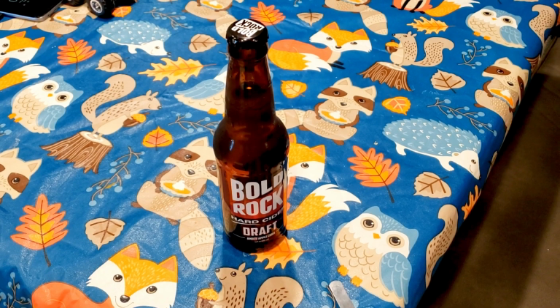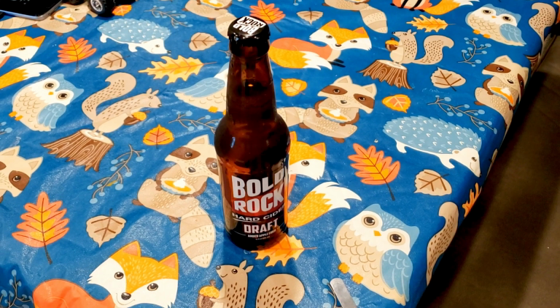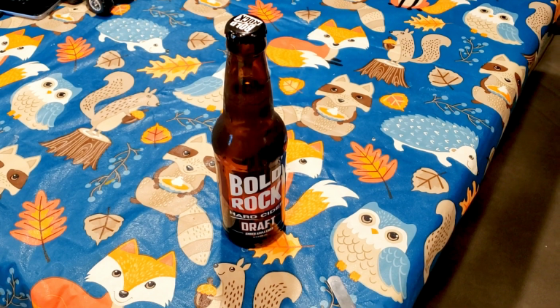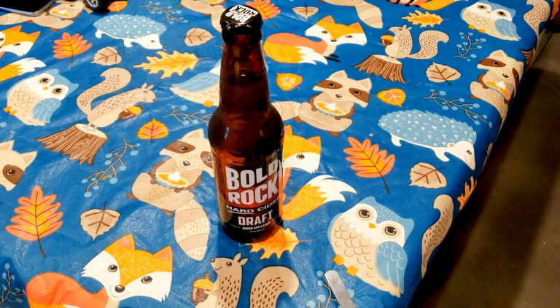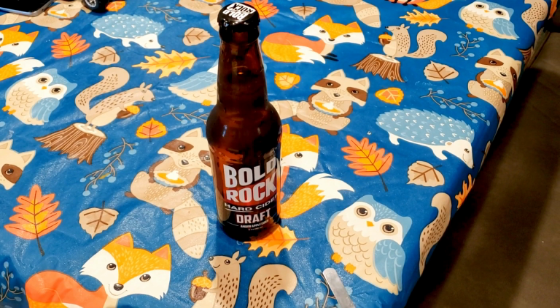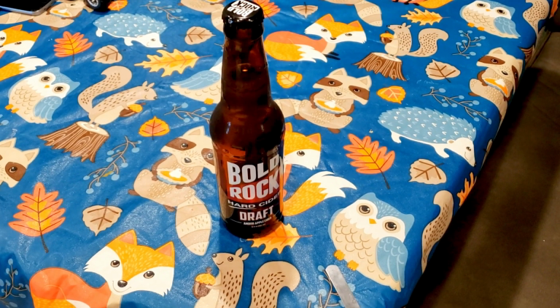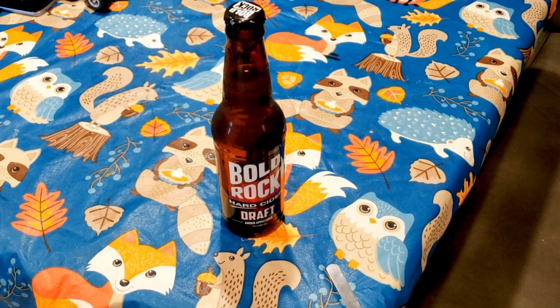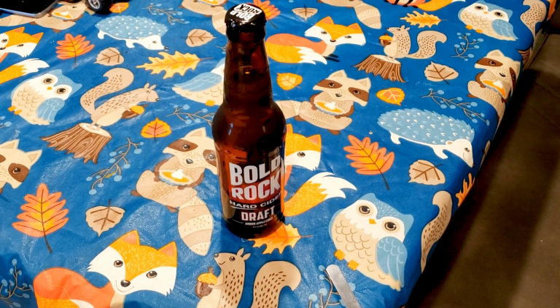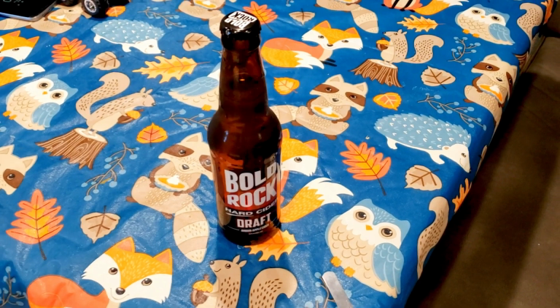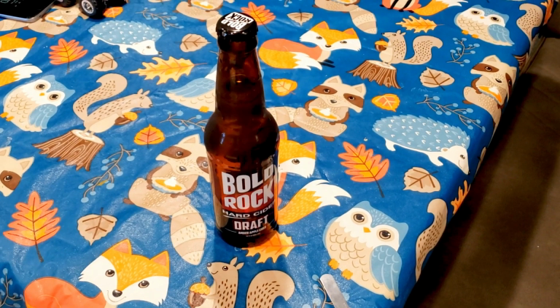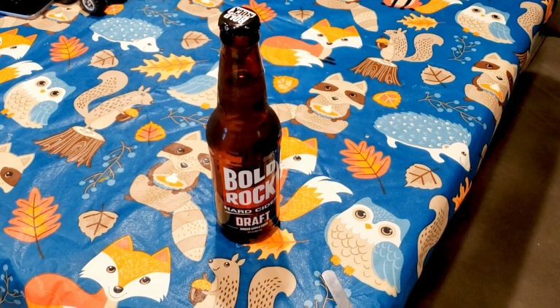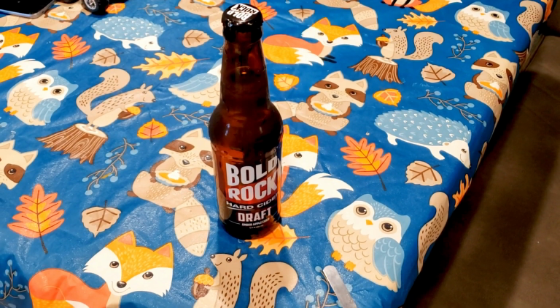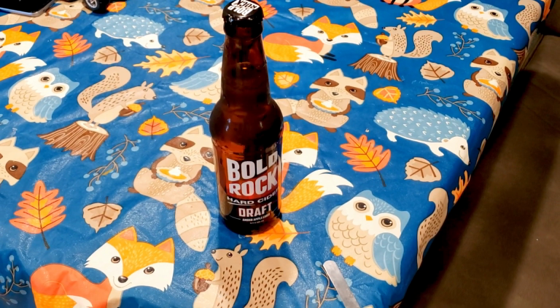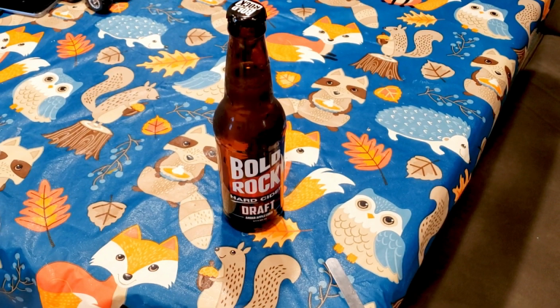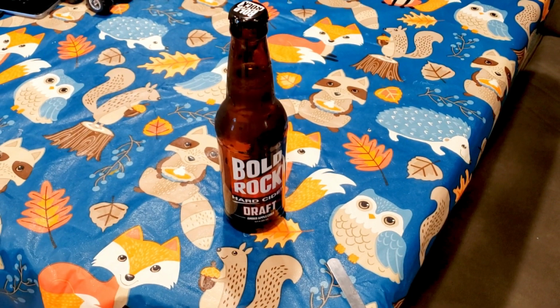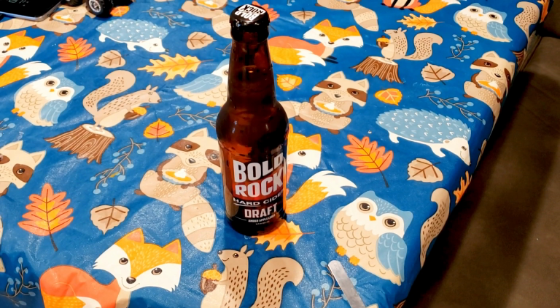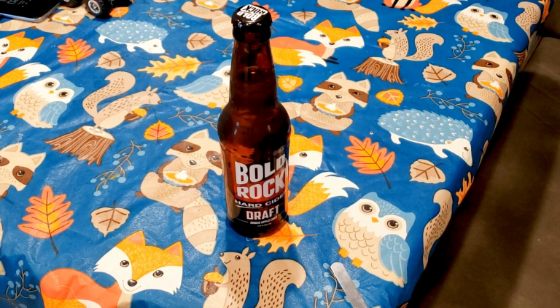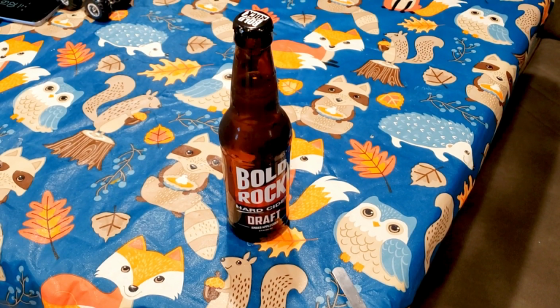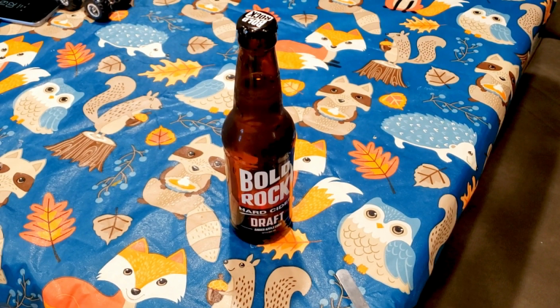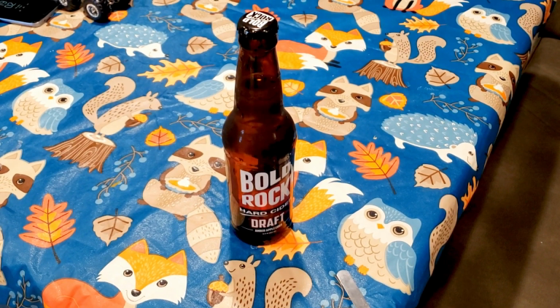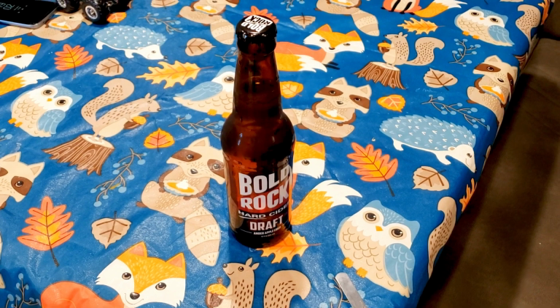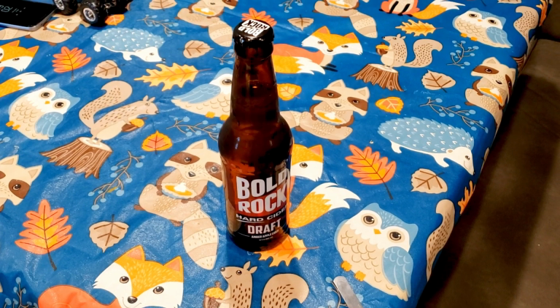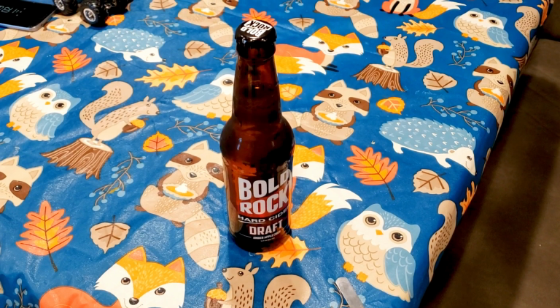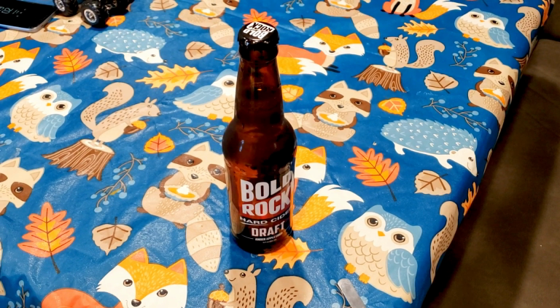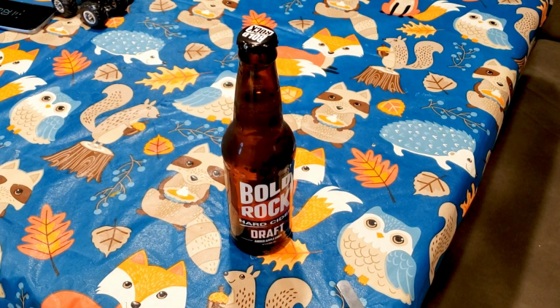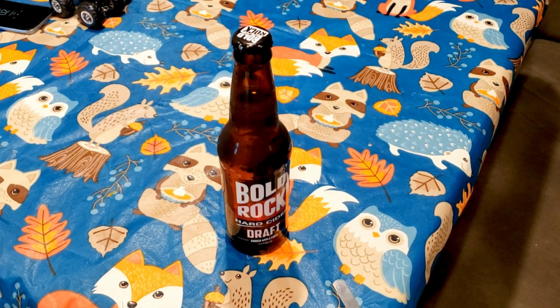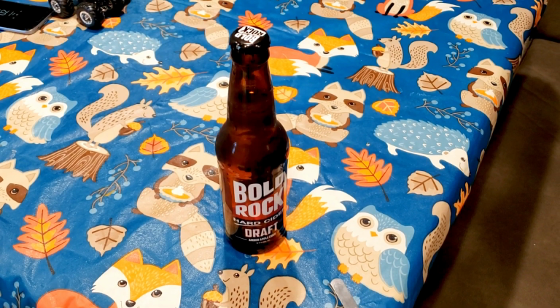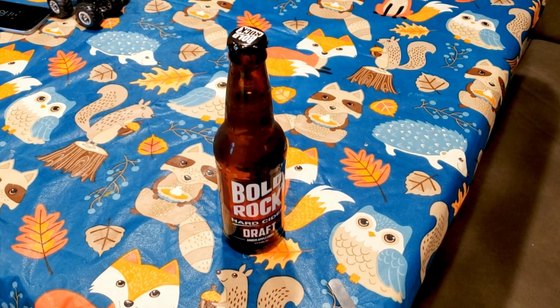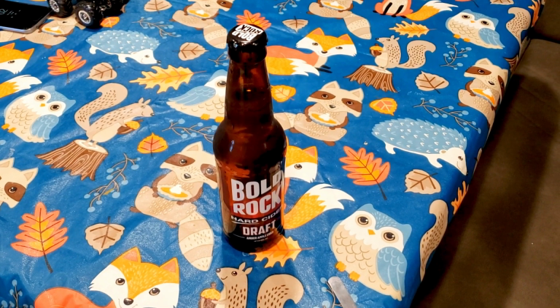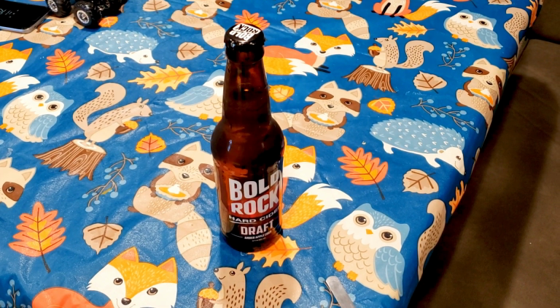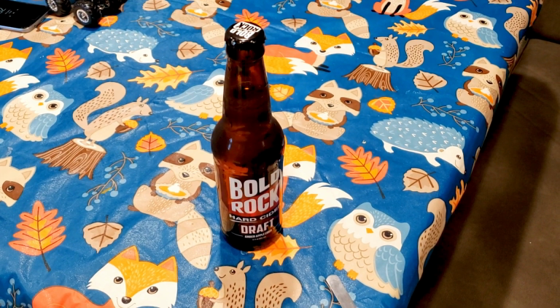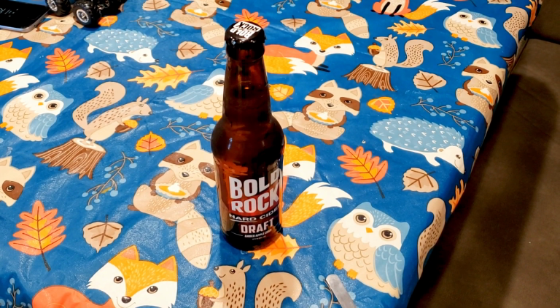I hope you guys enjoyed this 'what I eat when I'm traveling.' Thank you so much for watching and I will see you on the next one.